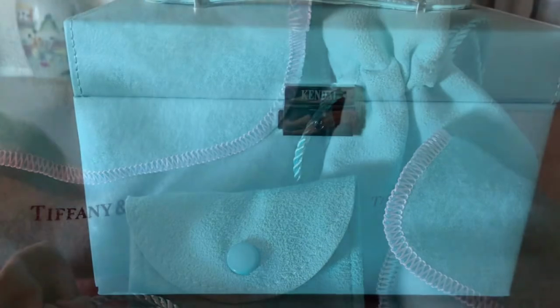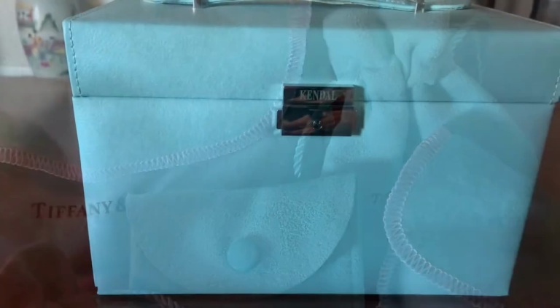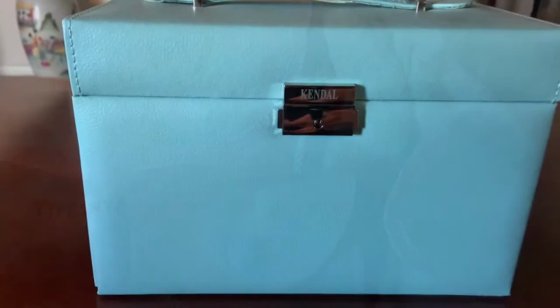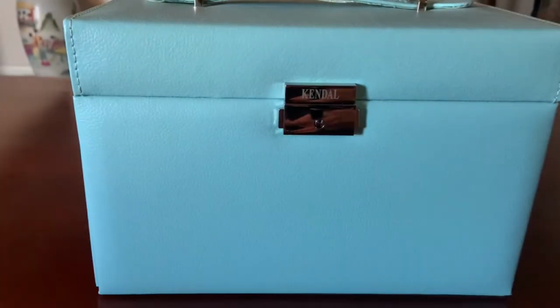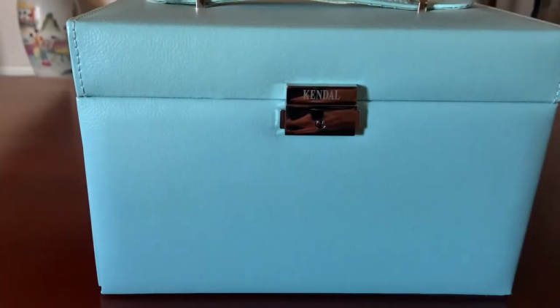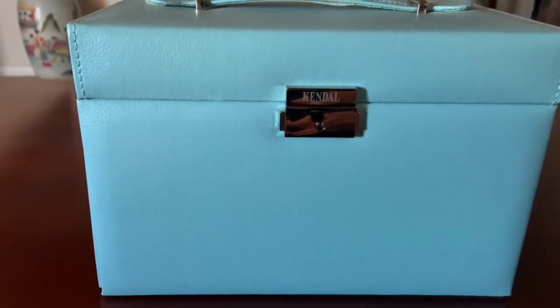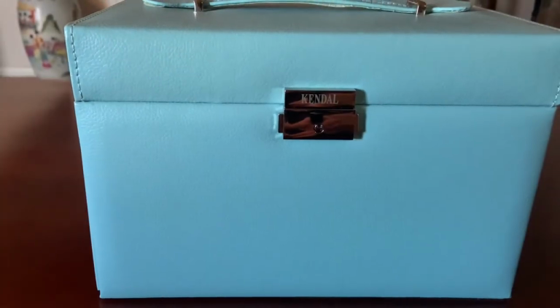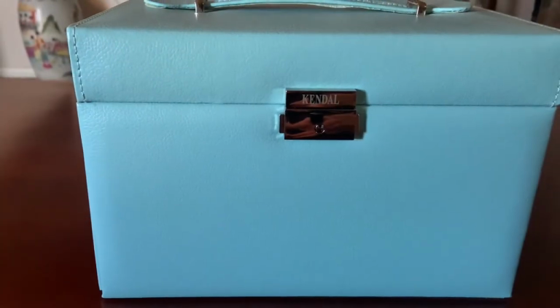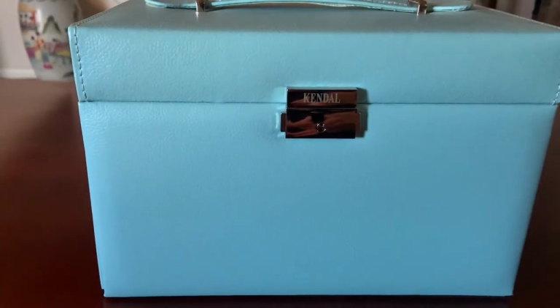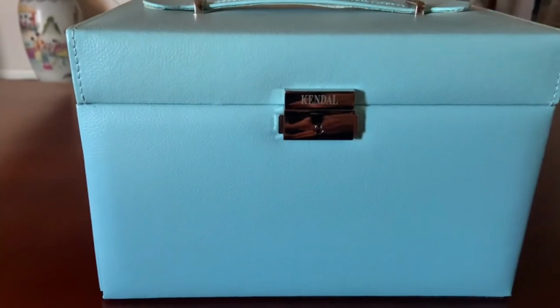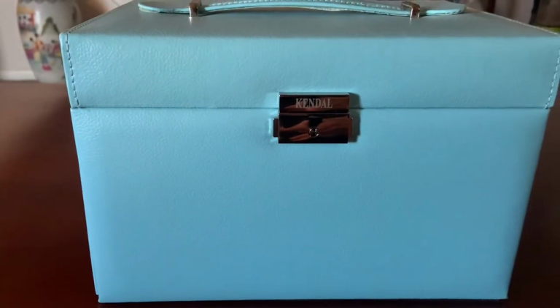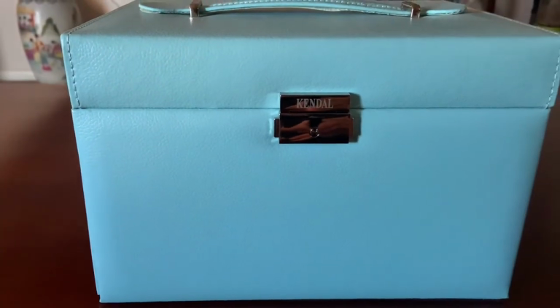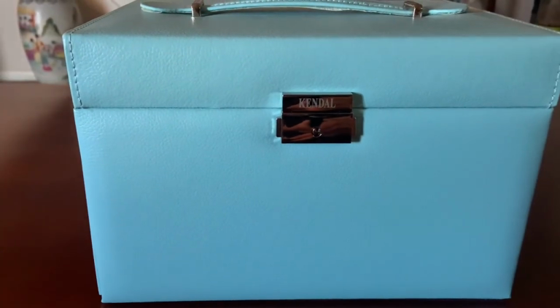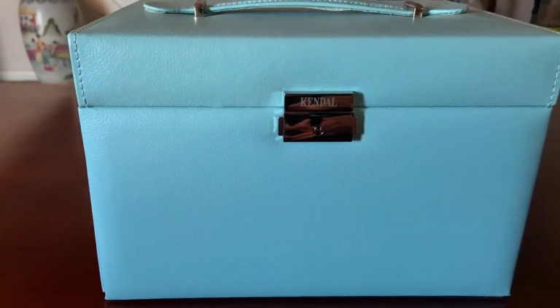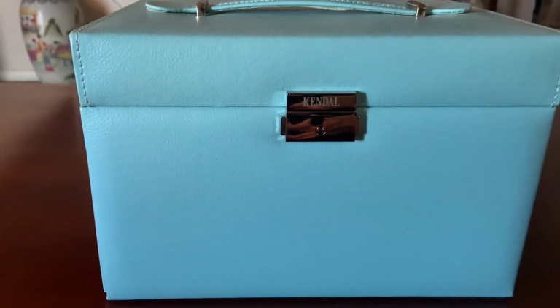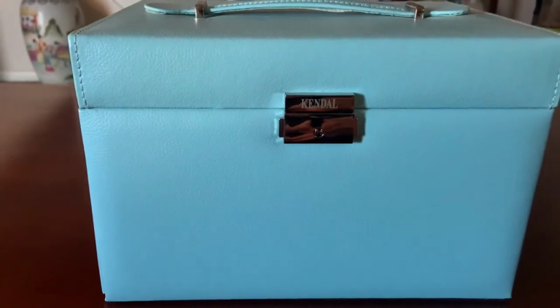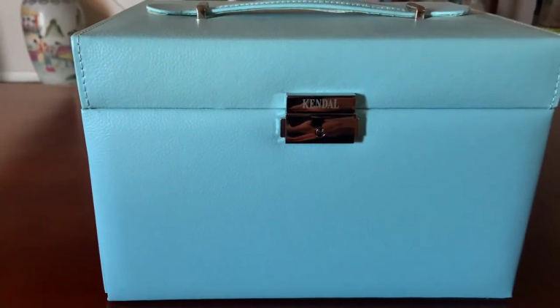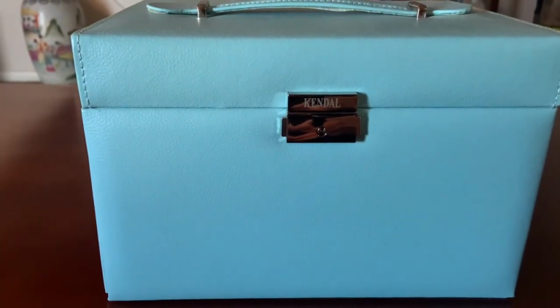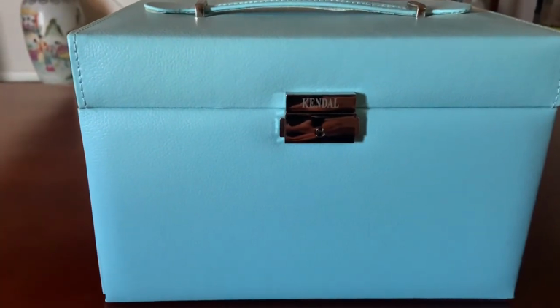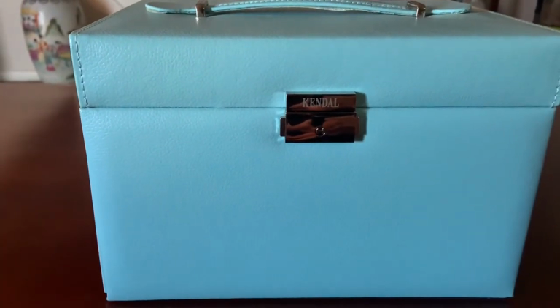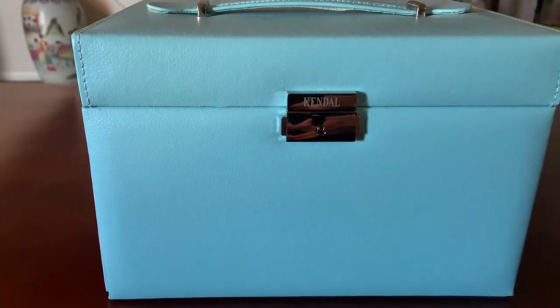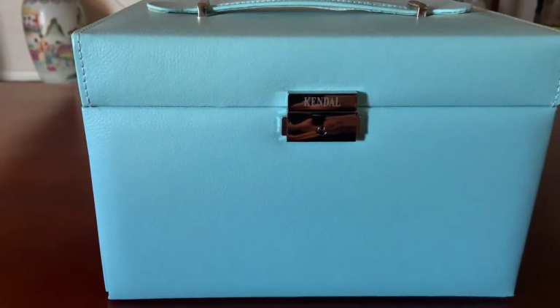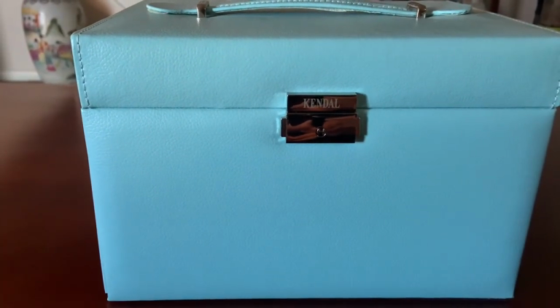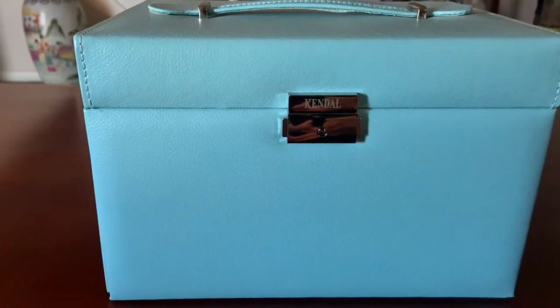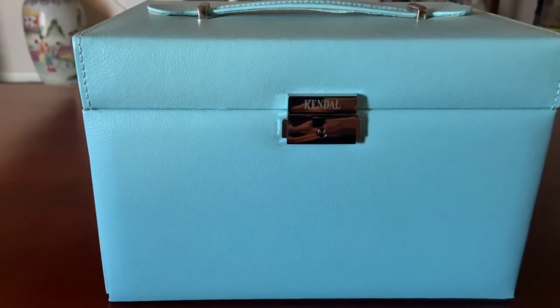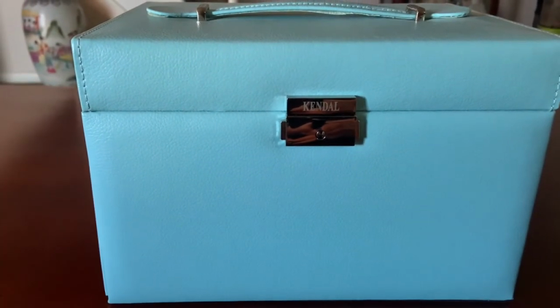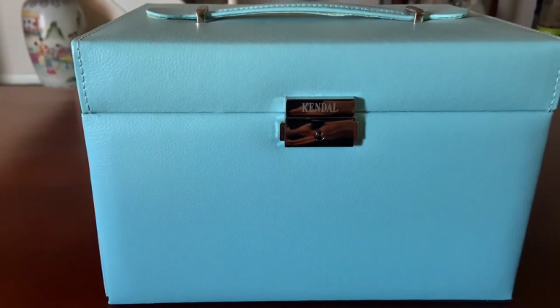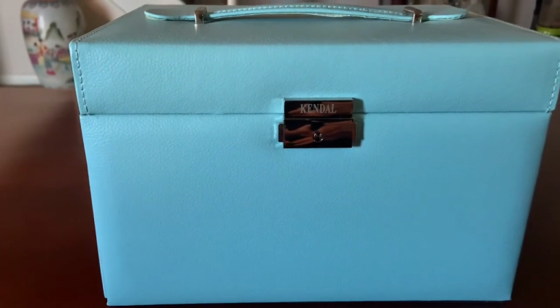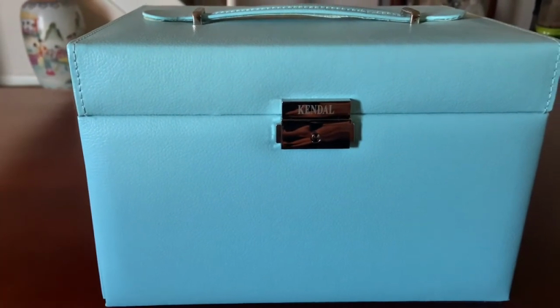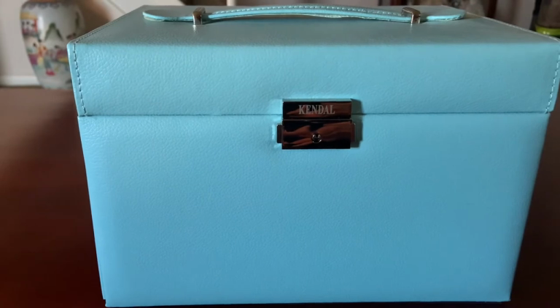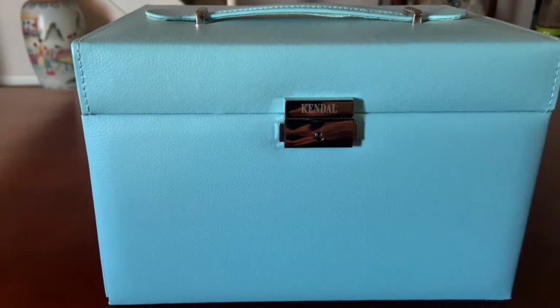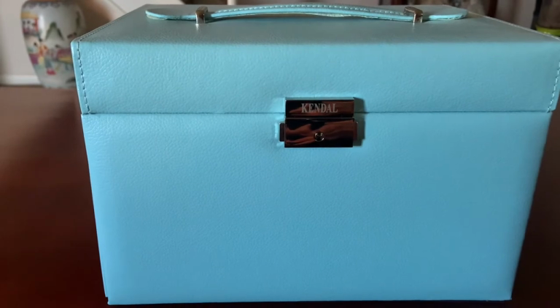Hello YouTube! In today's video I'm going to be showing you my Tiffany jewelry collection.